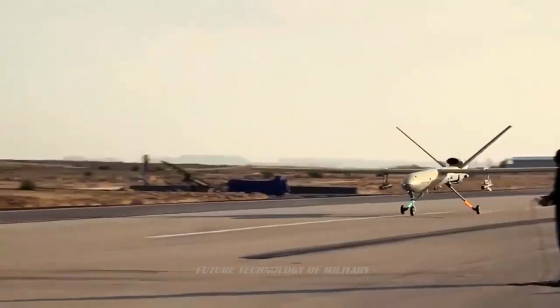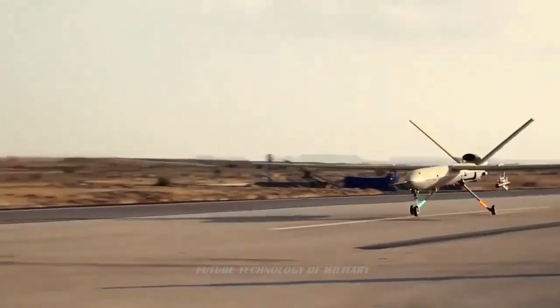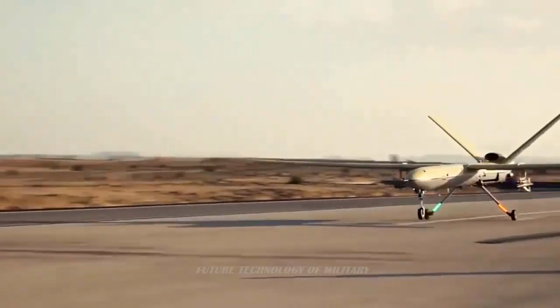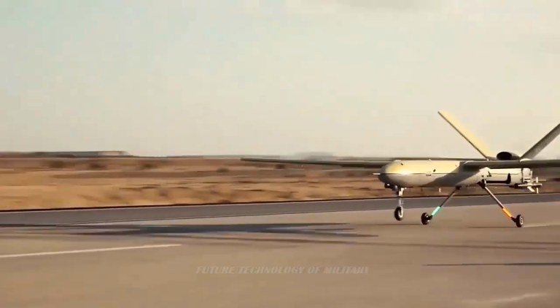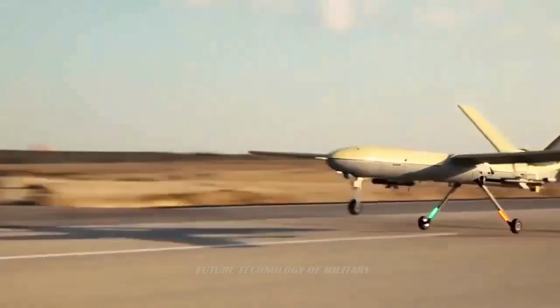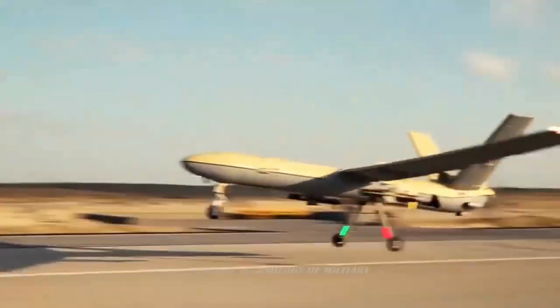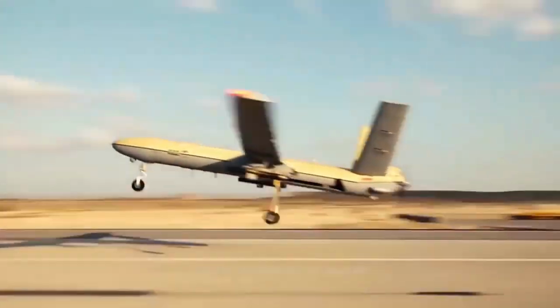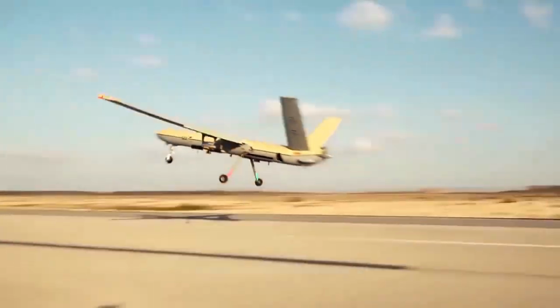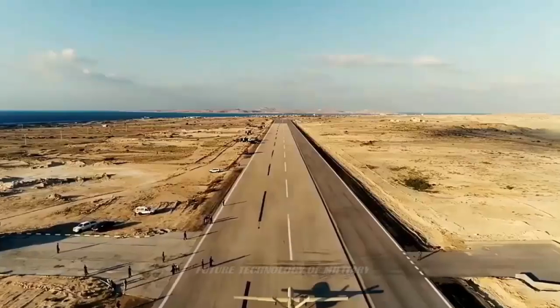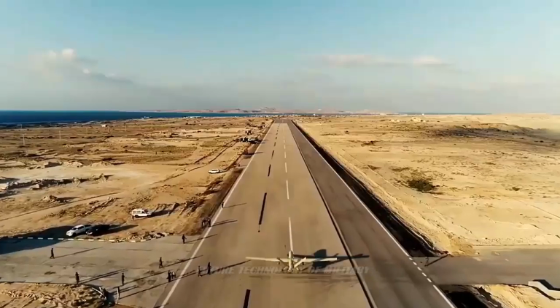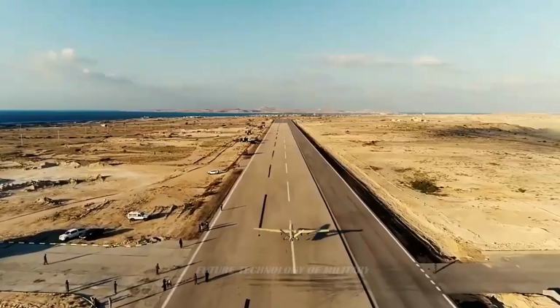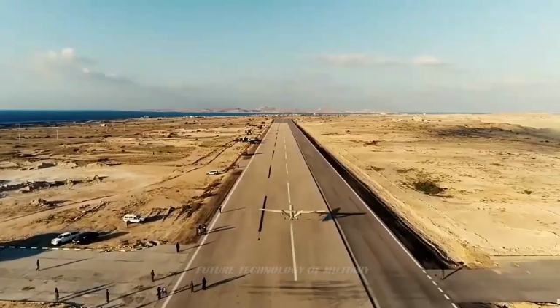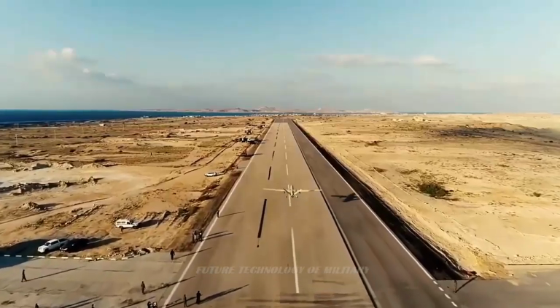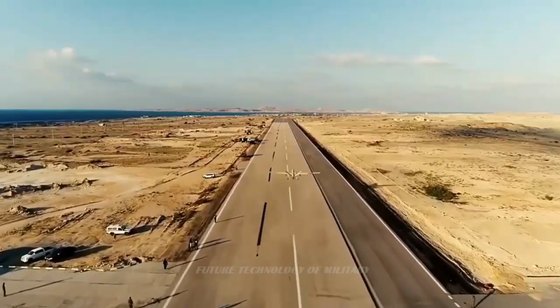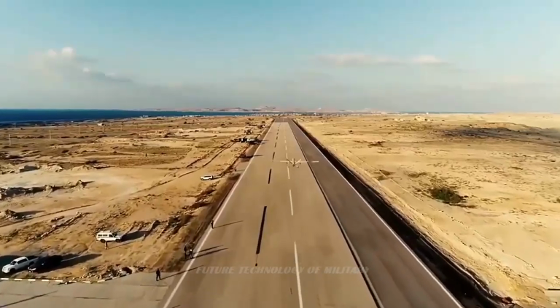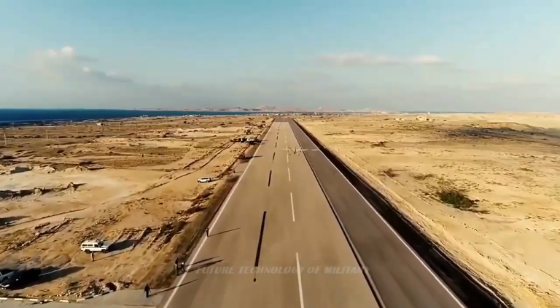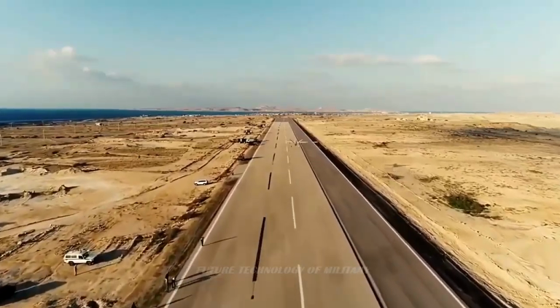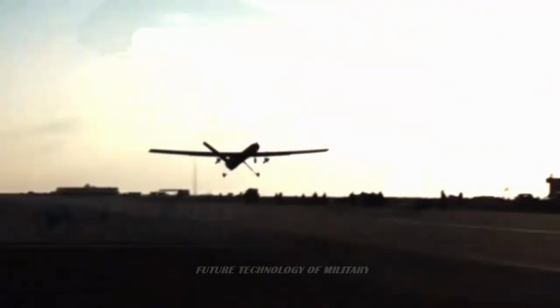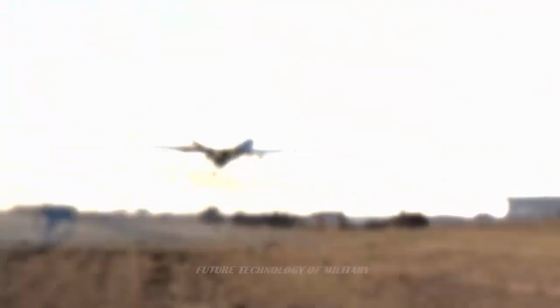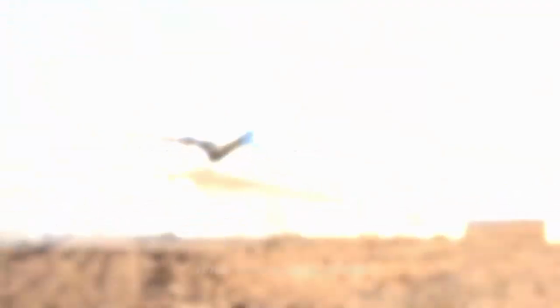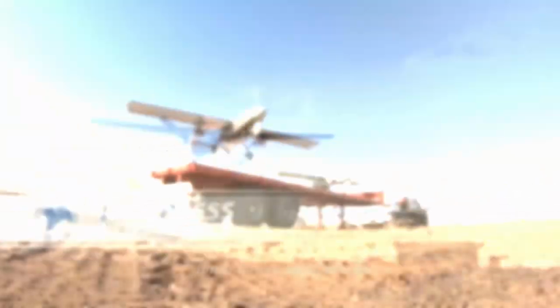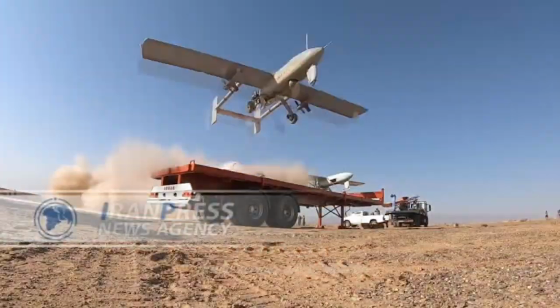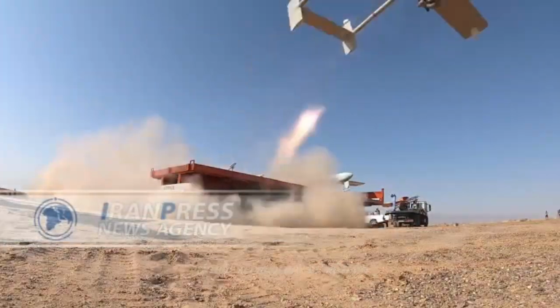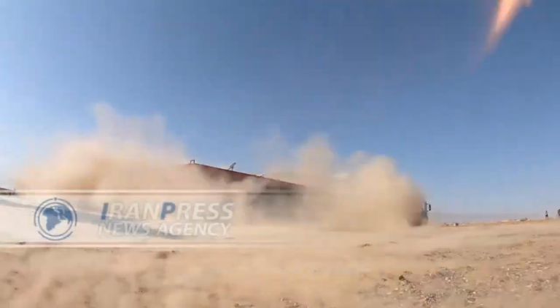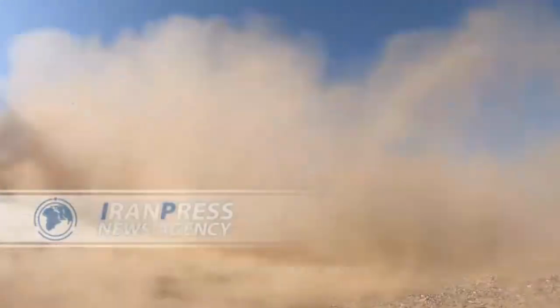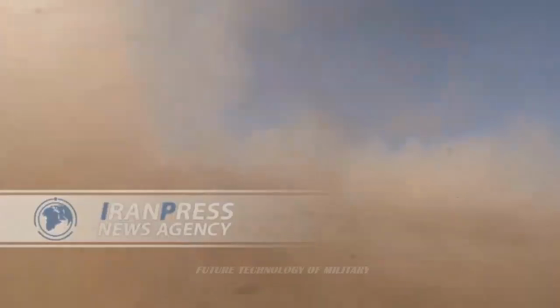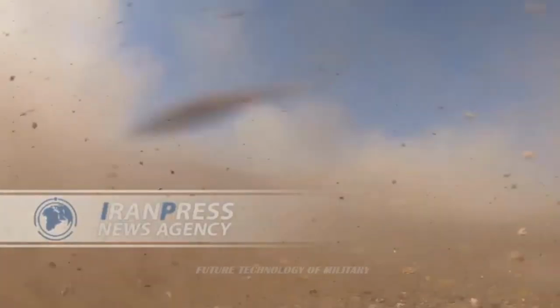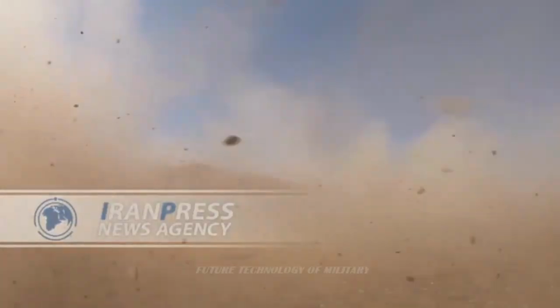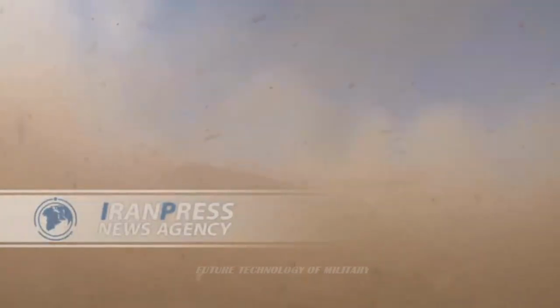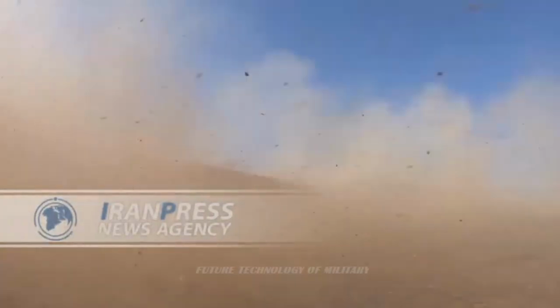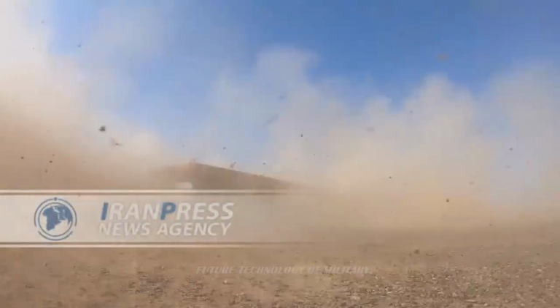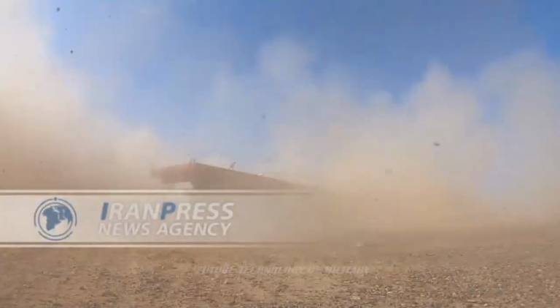The cheap drones have started destroying the costly, limited, and sophisticated Western and U.S. military equipment supplied to Ukraine.